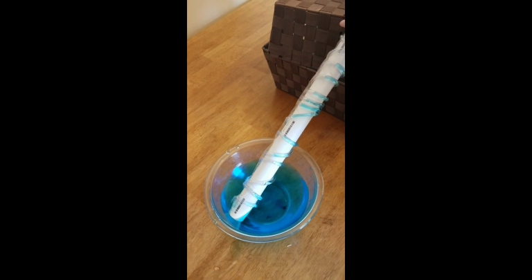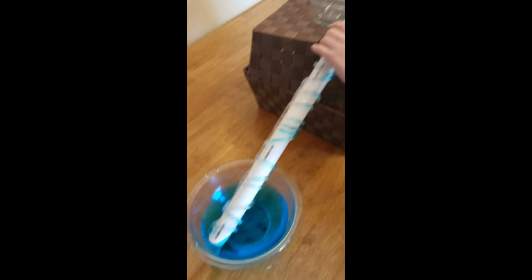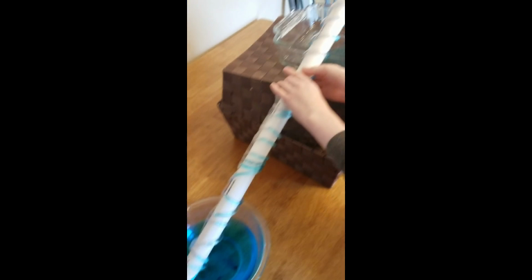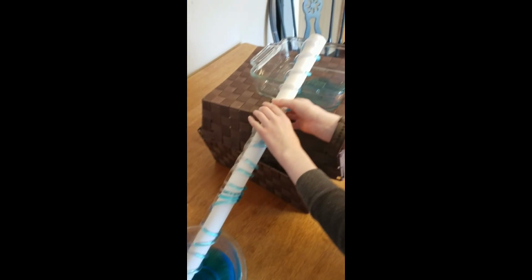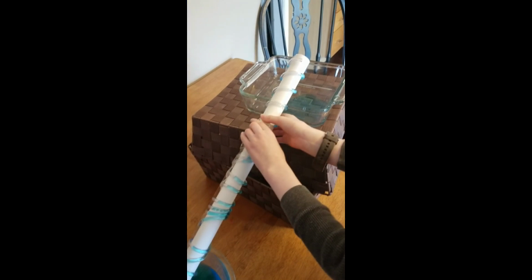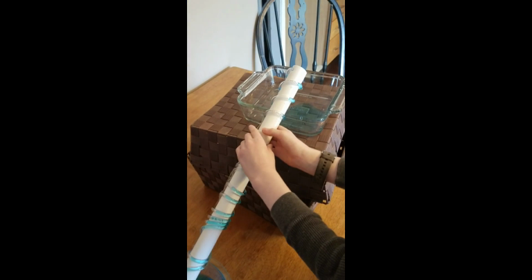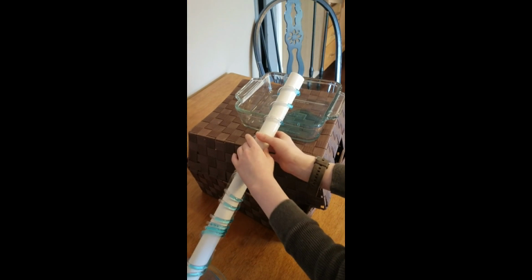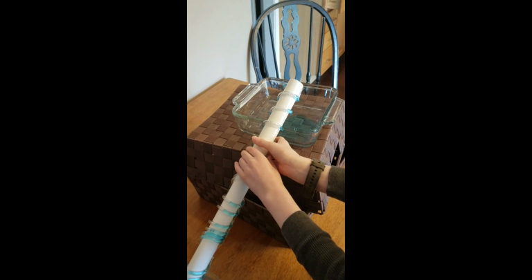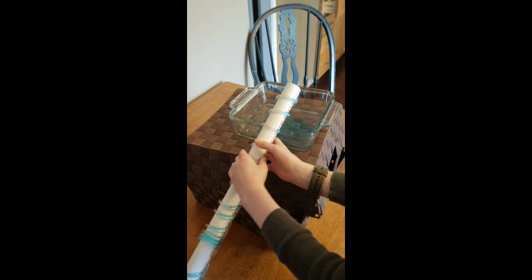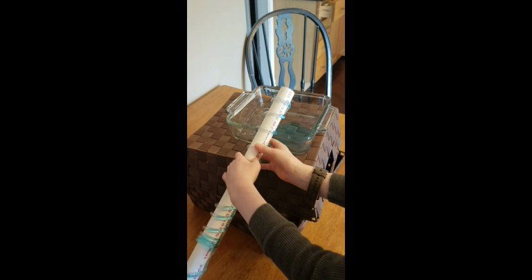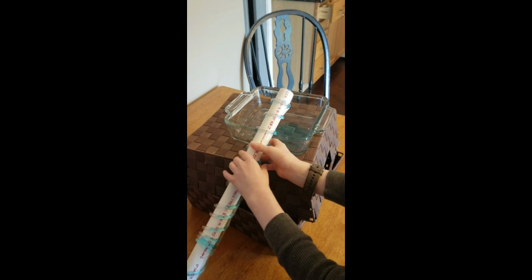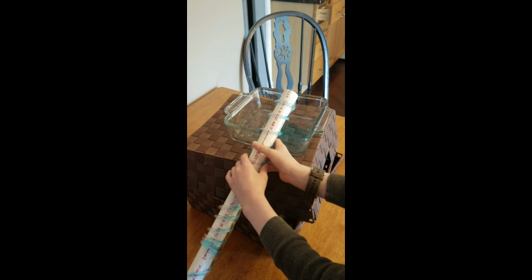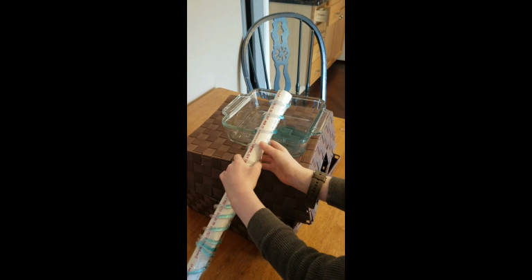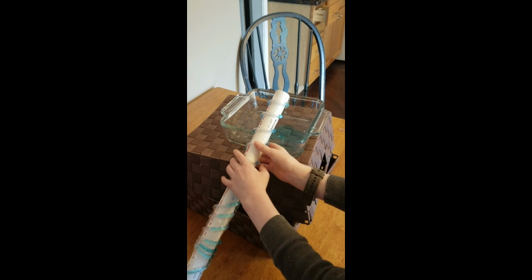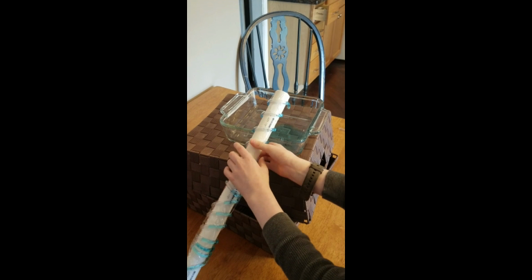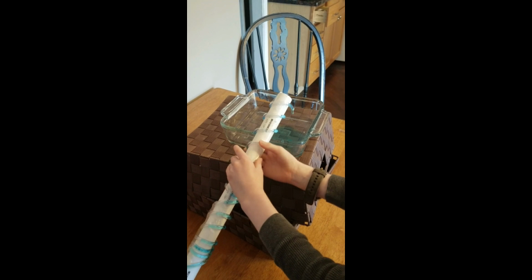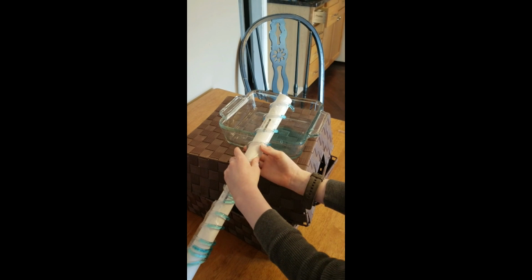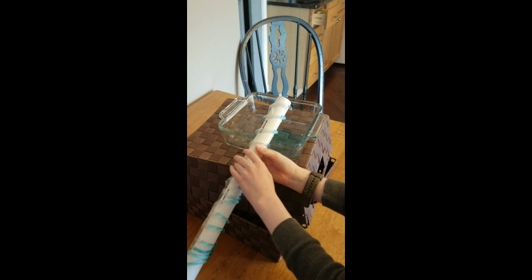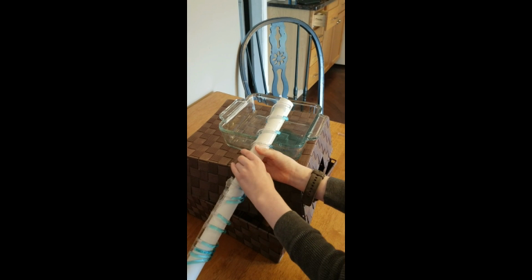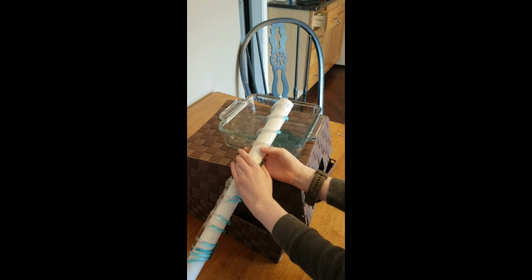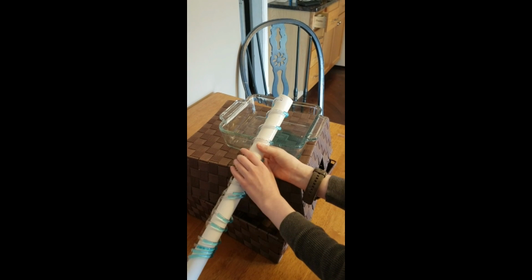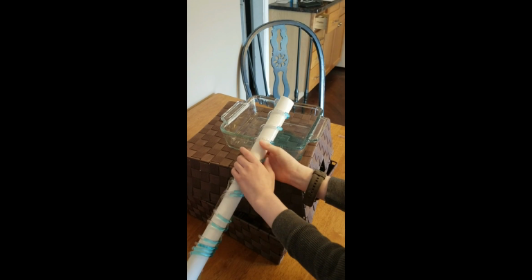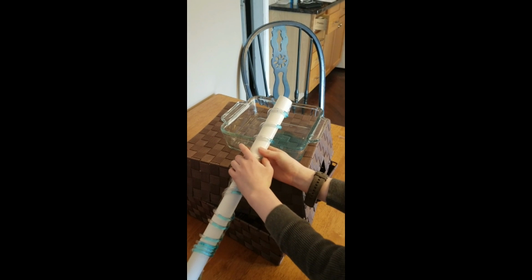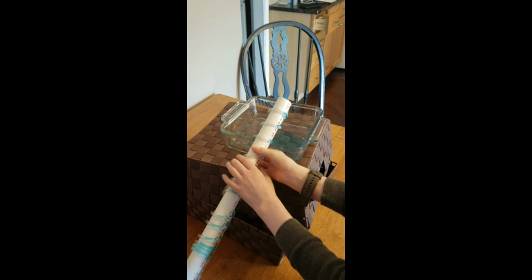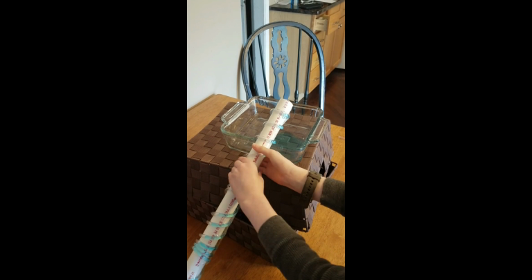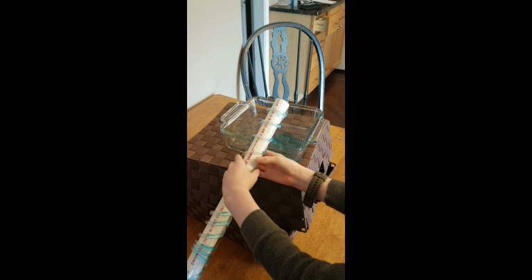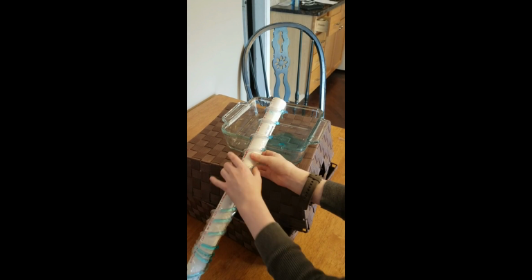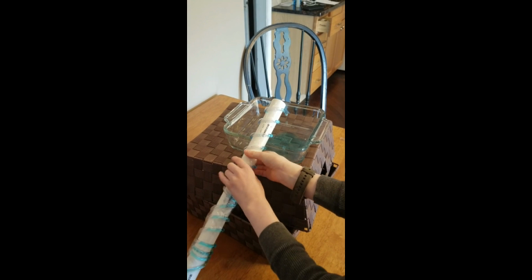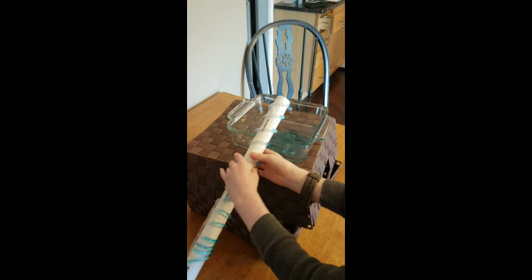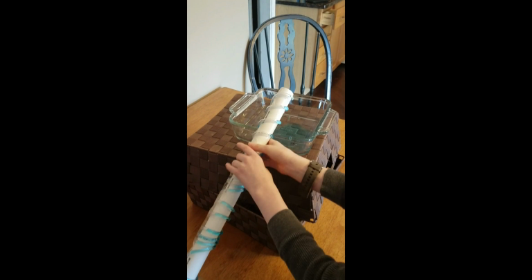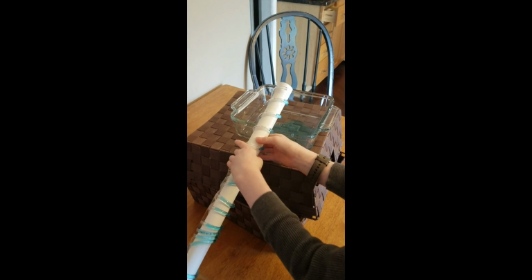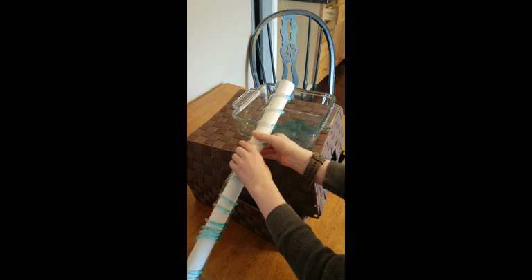If you want to get the water out of a ship, it would take a long time with a screw this size, though. I think we need a bigger Archimedean screw. What do you think?